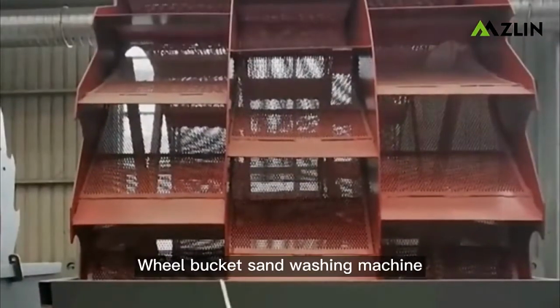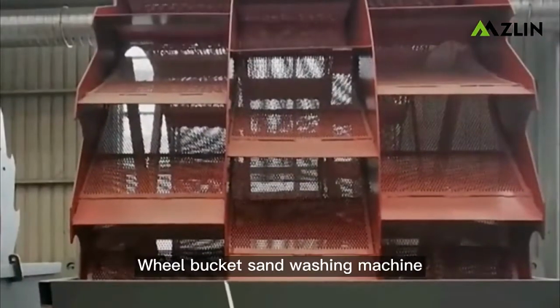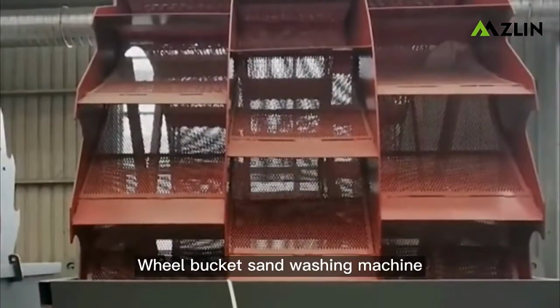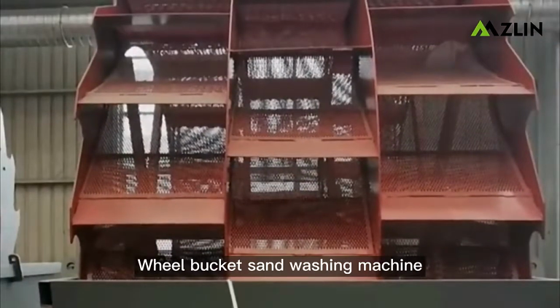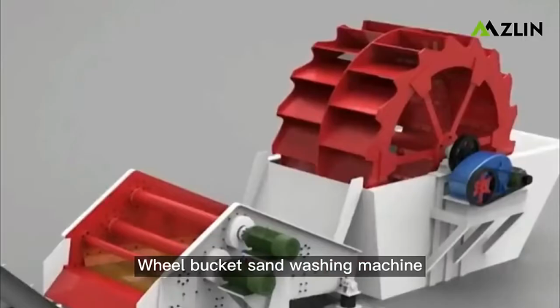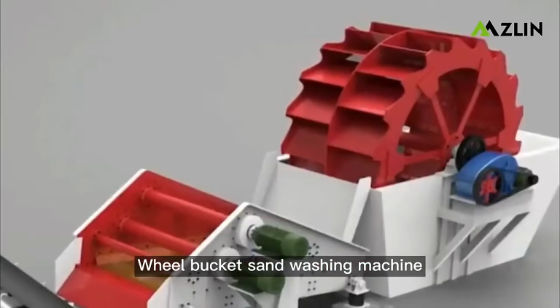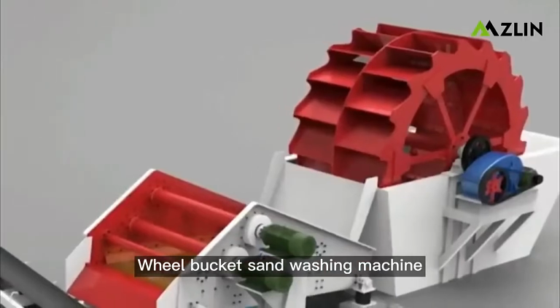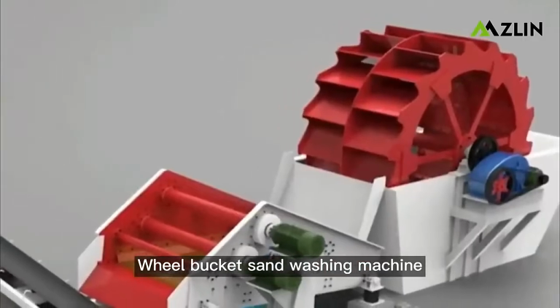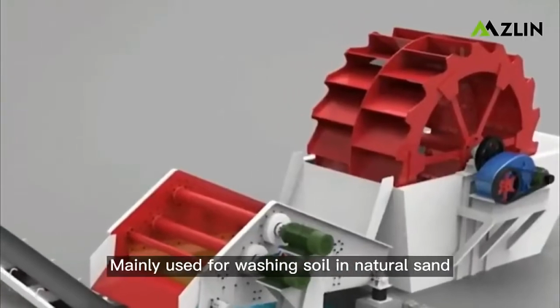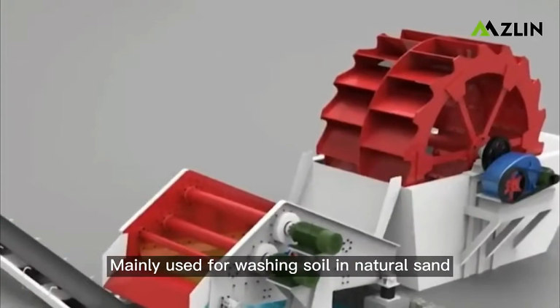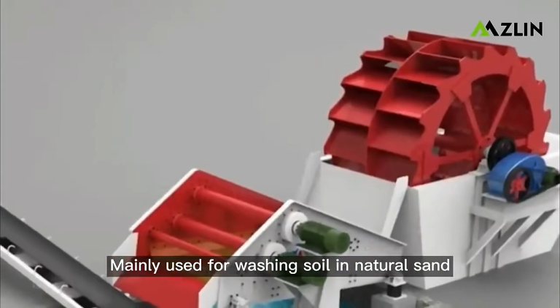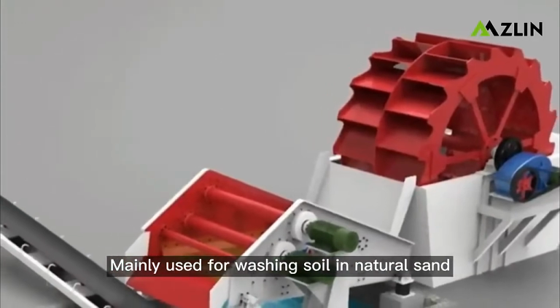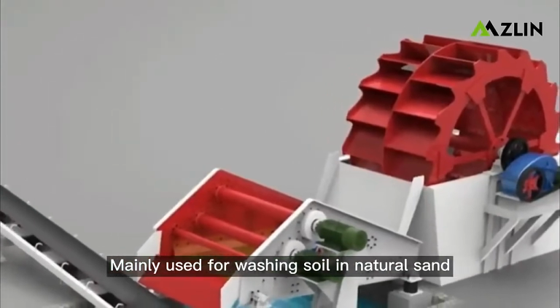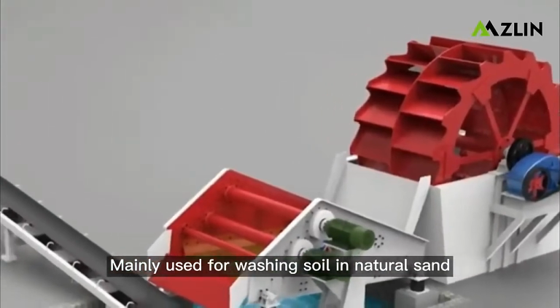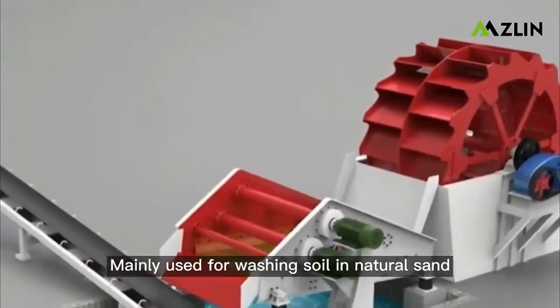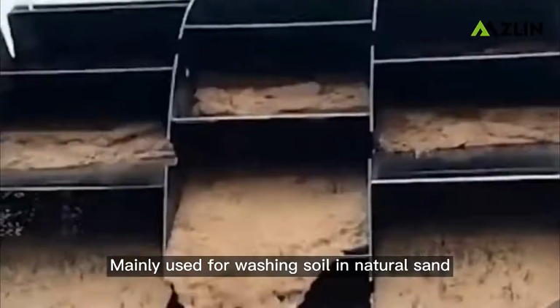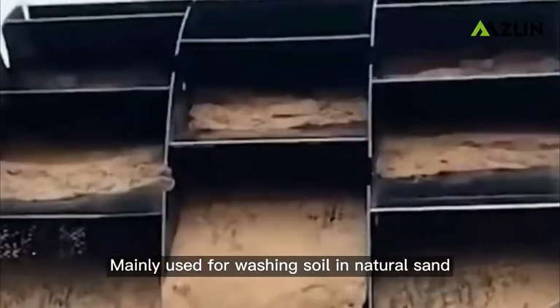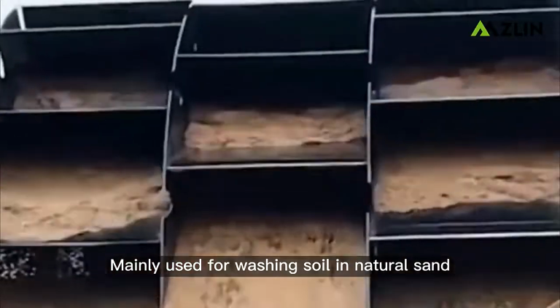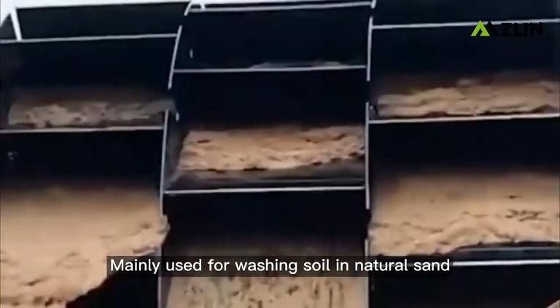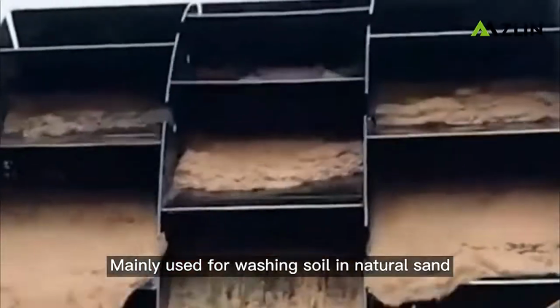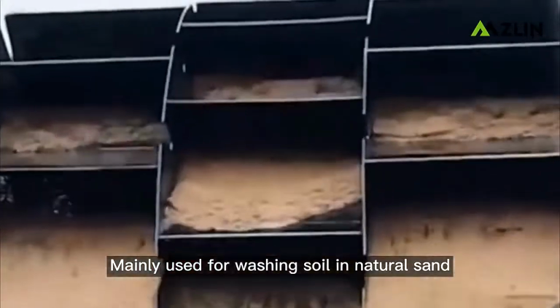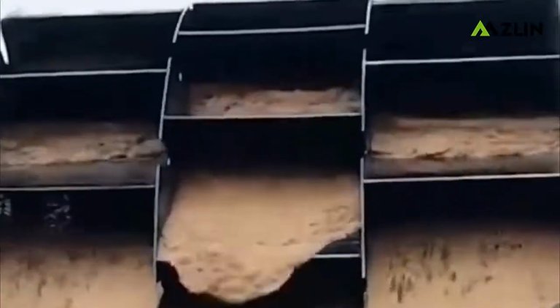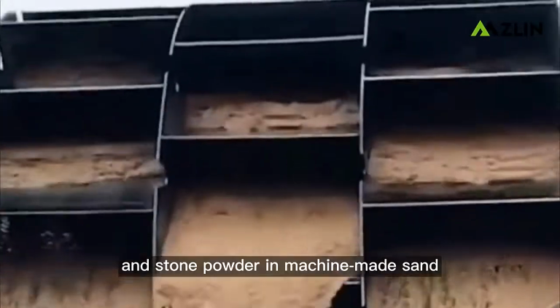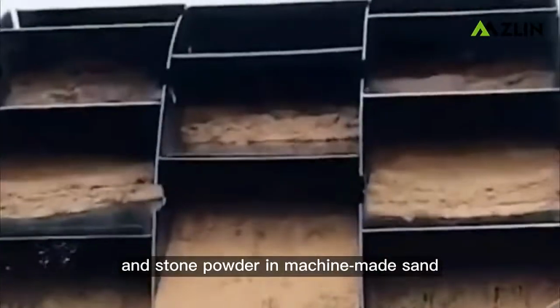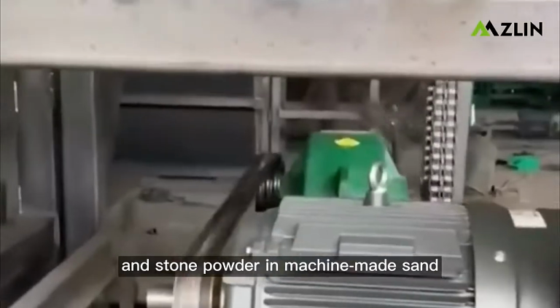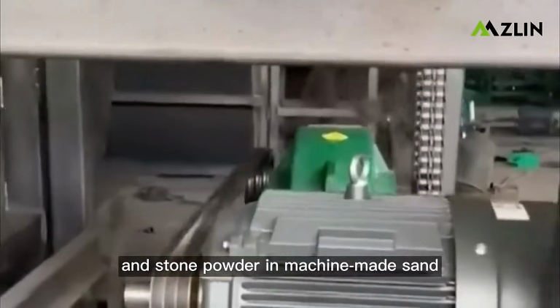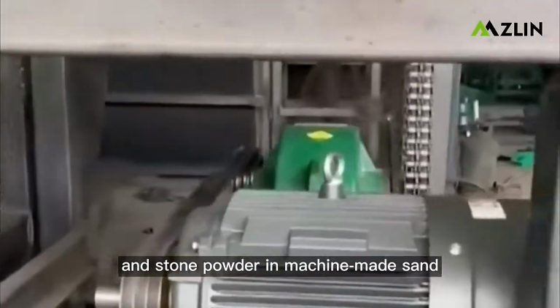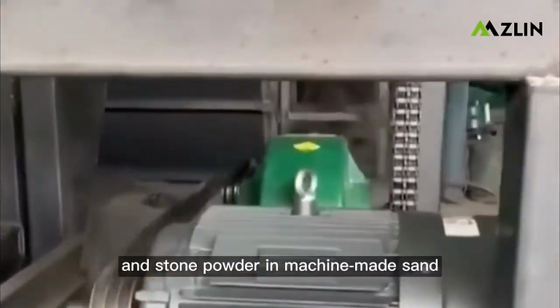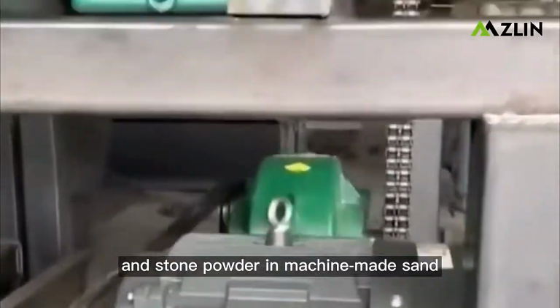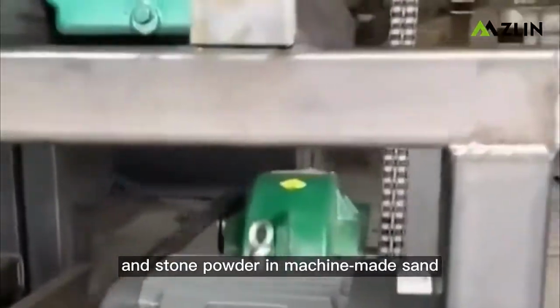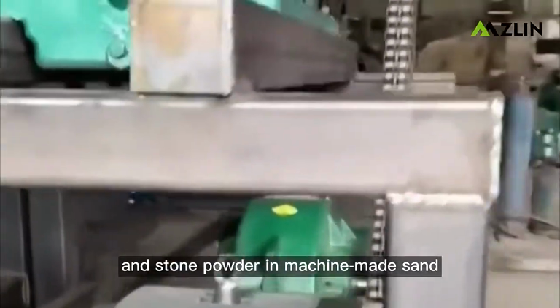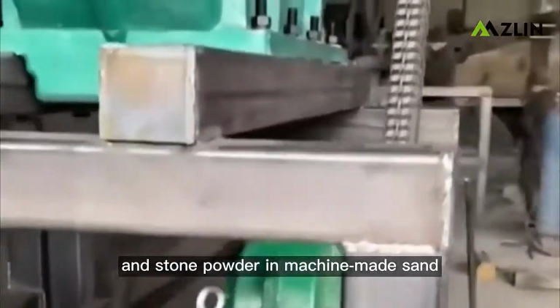The Will Bucket Sand Washing Machine is mainly used for washing soil in natural sand, and removing stone powder in machine-made sand.